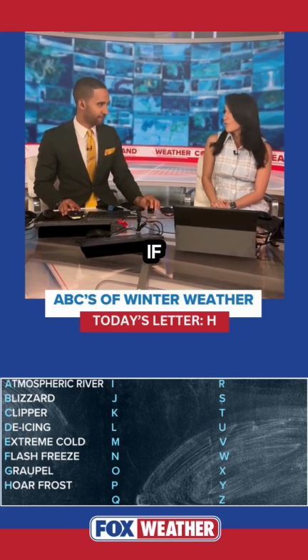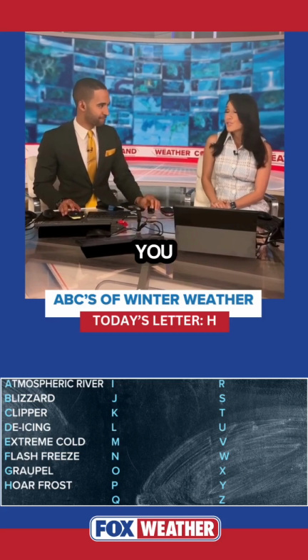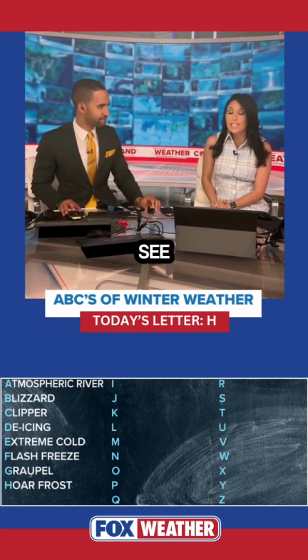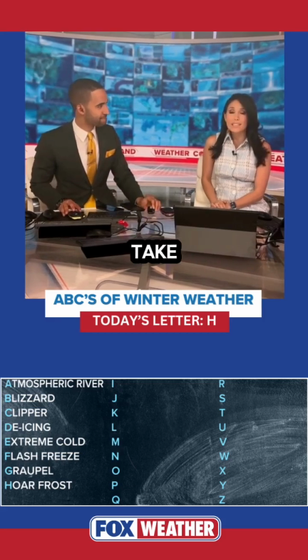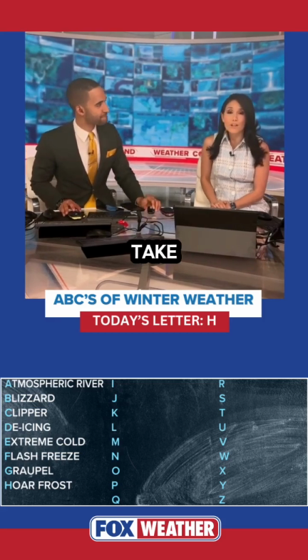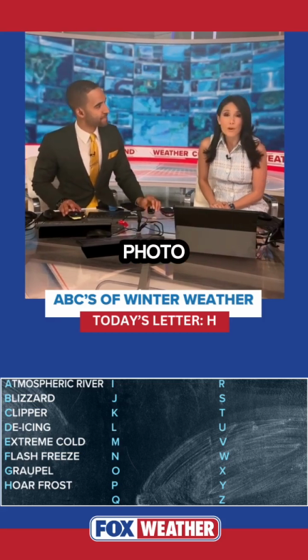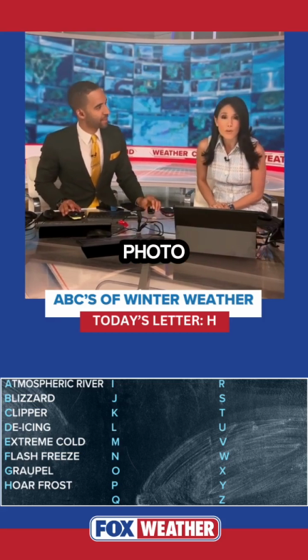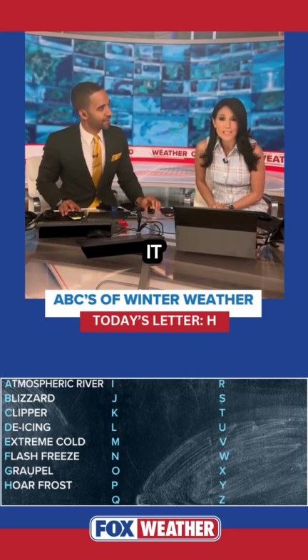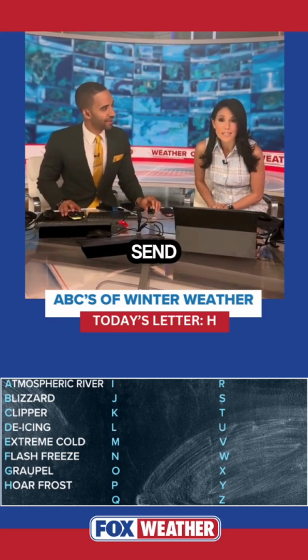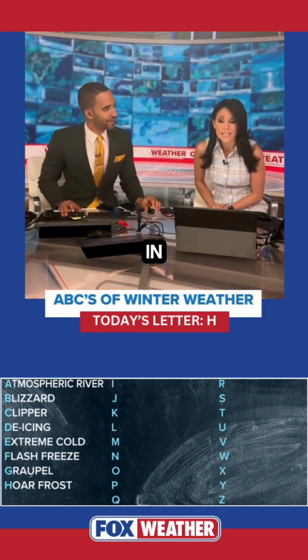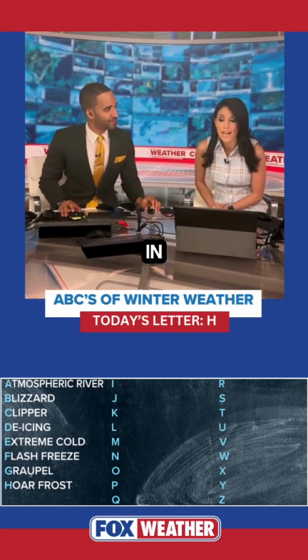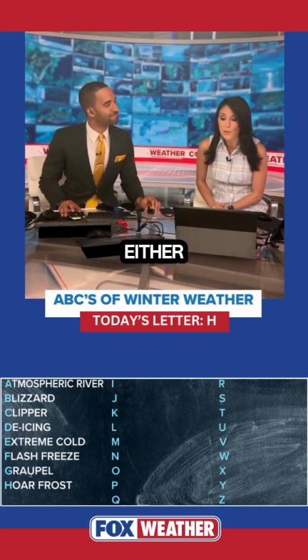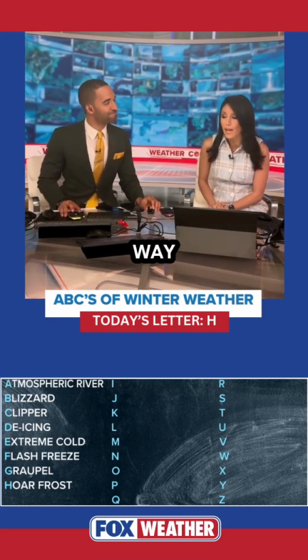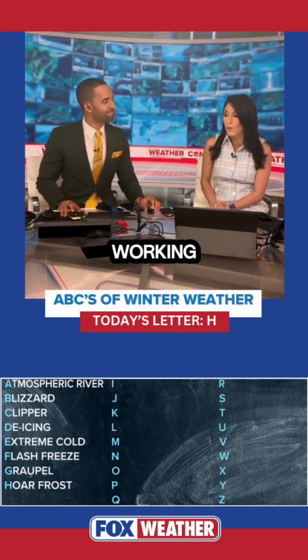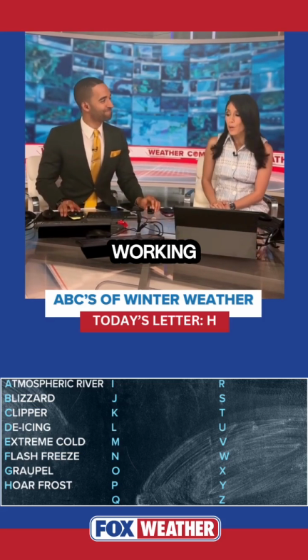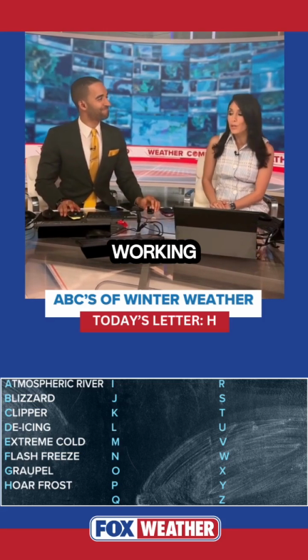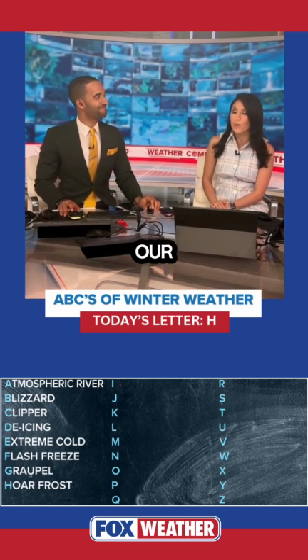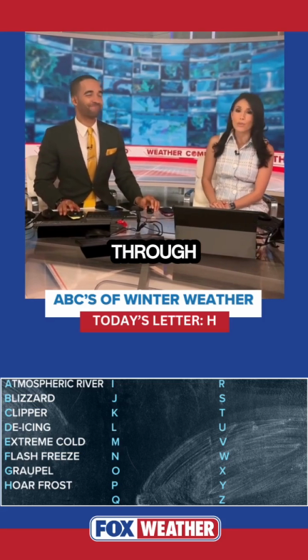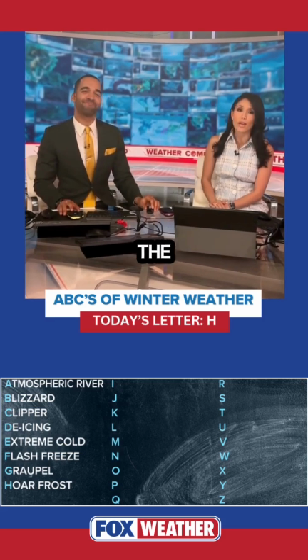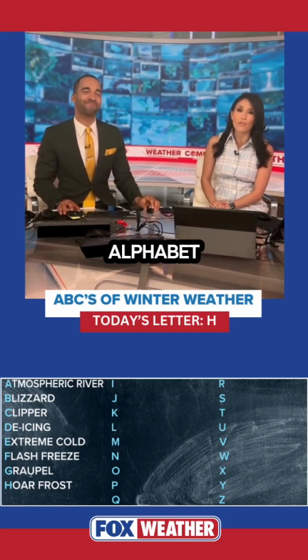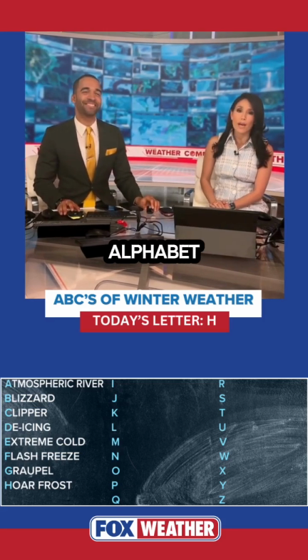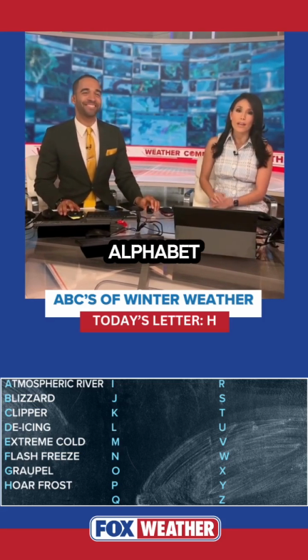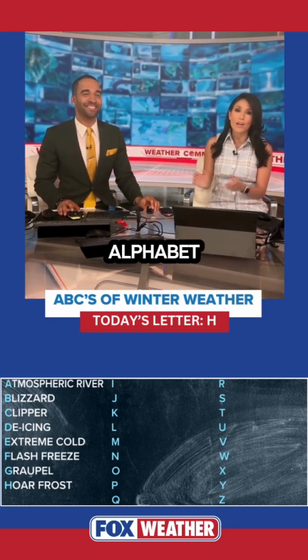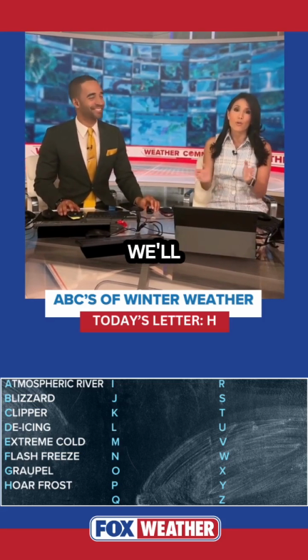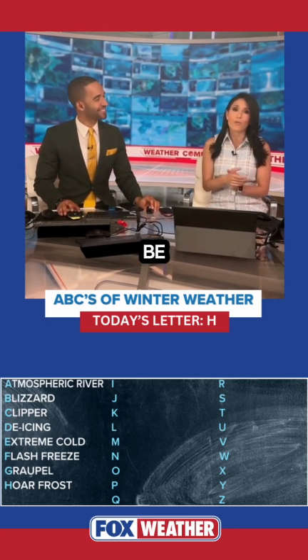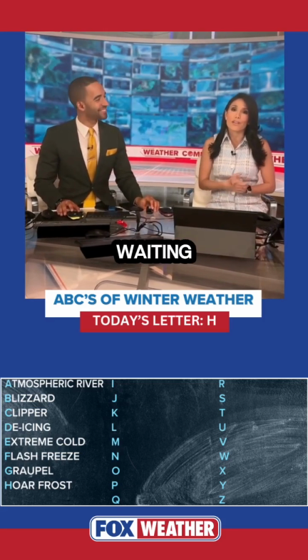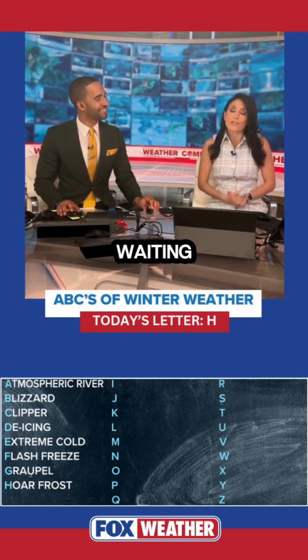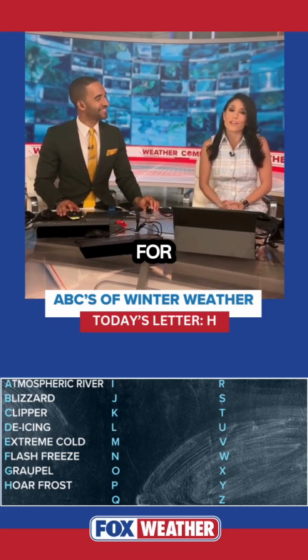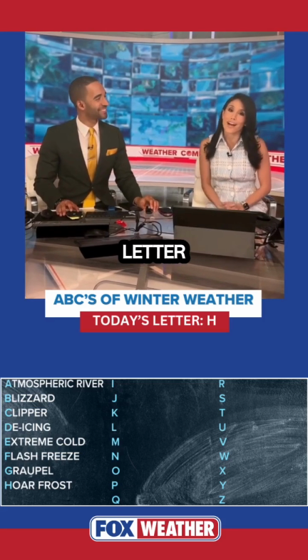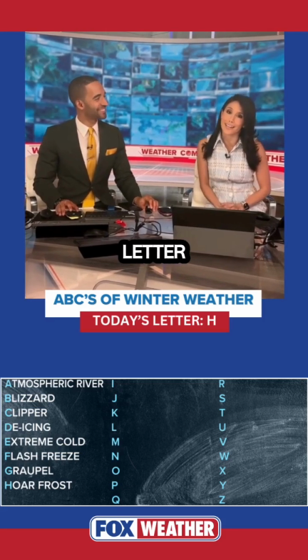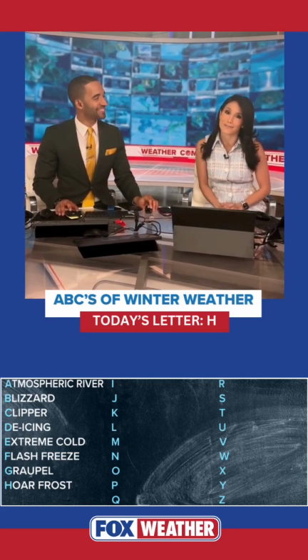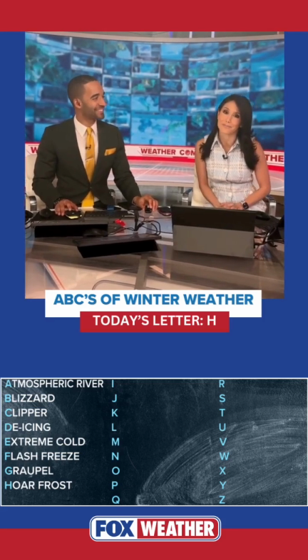So if you see it, take a photo of it and send it in. Either way, we're making our way through the alphabet. We'll be waiting for letter I.